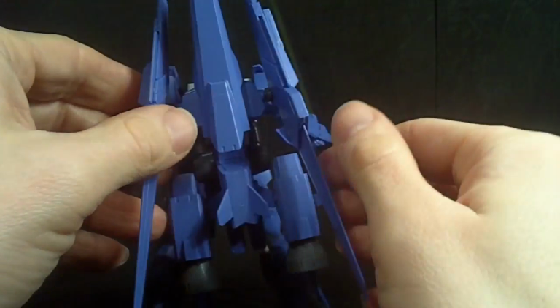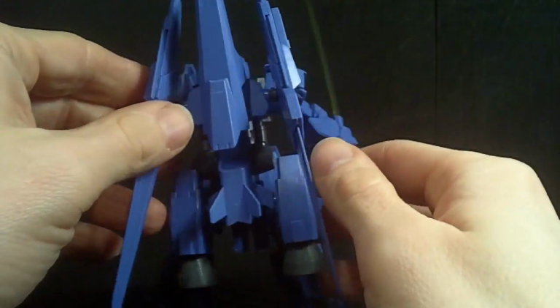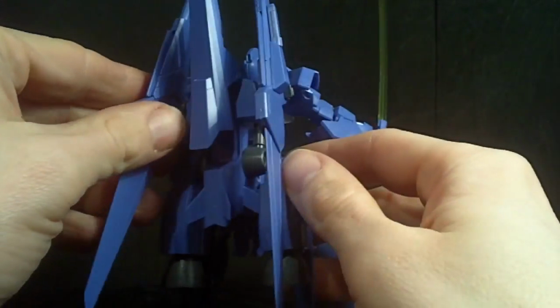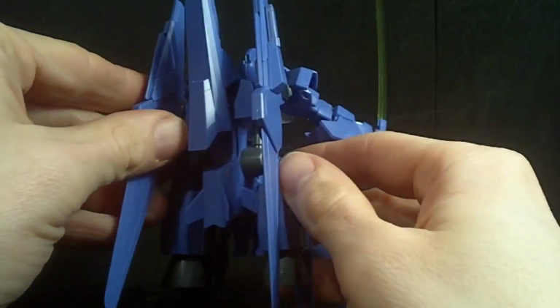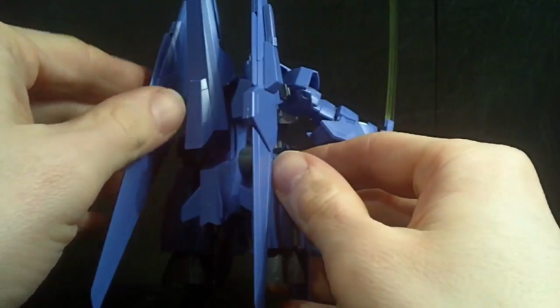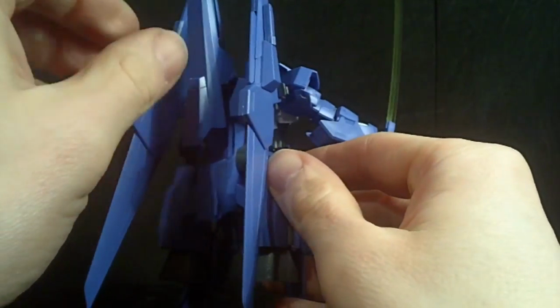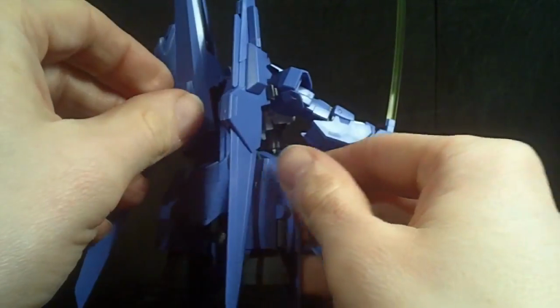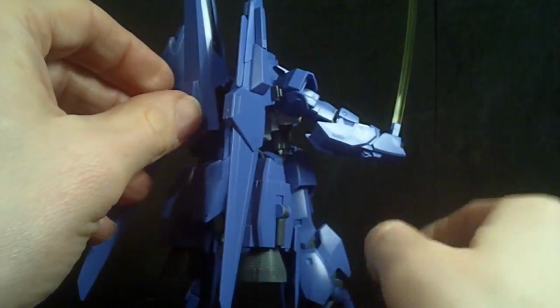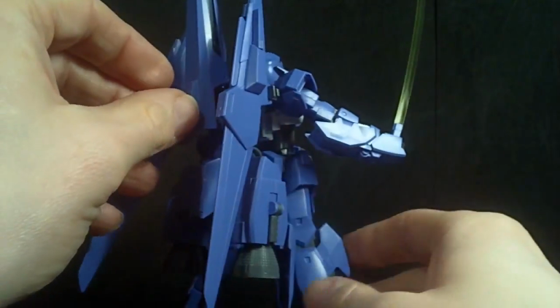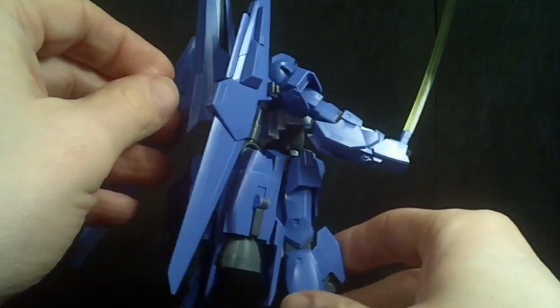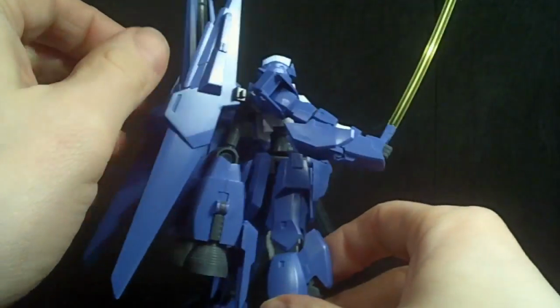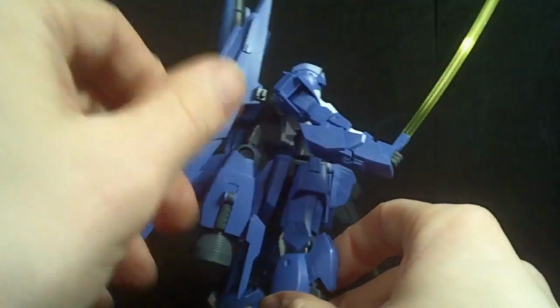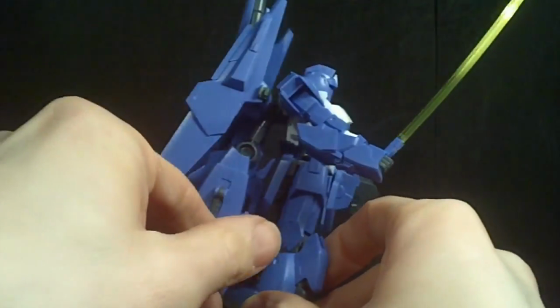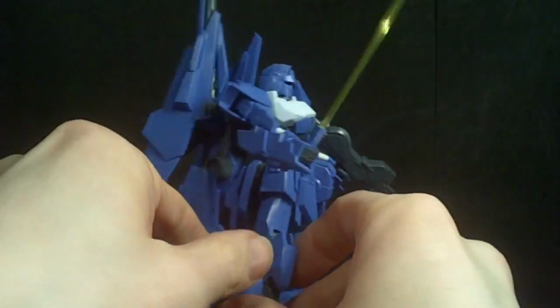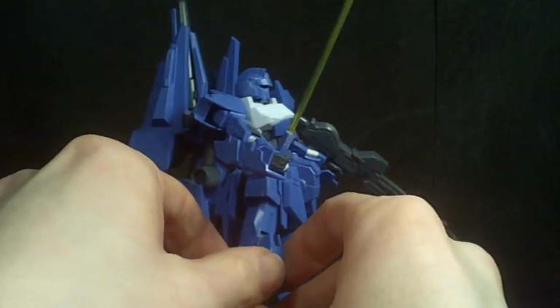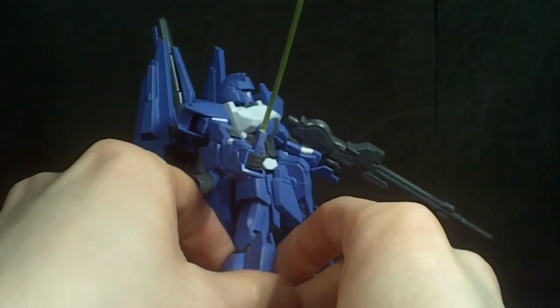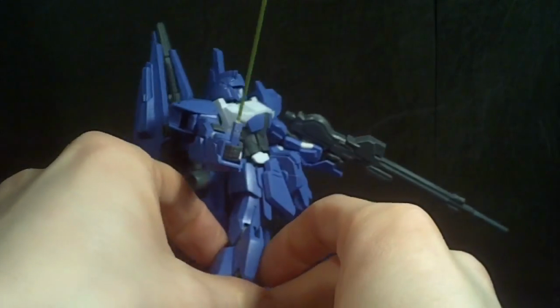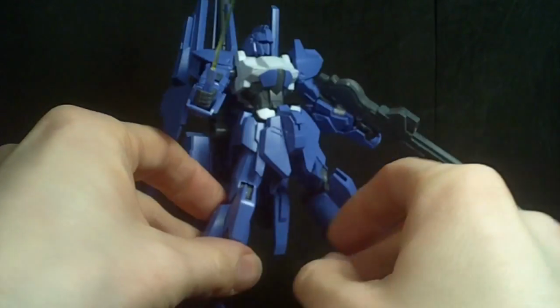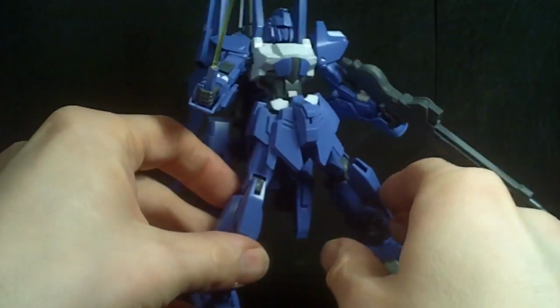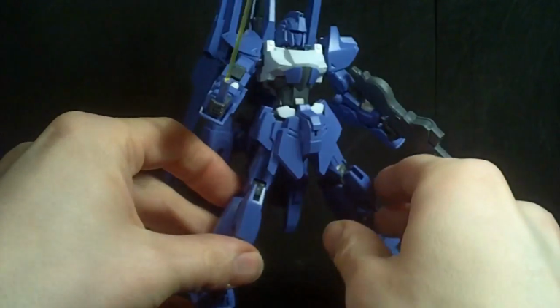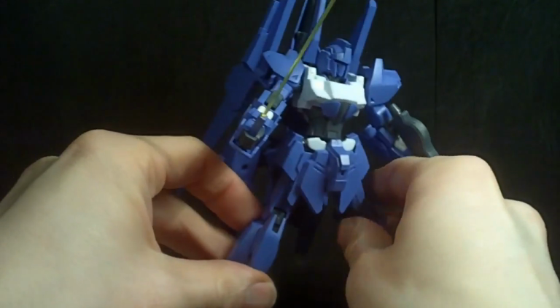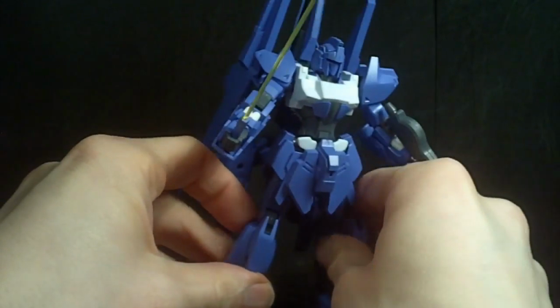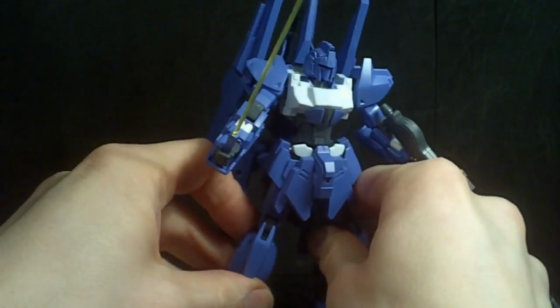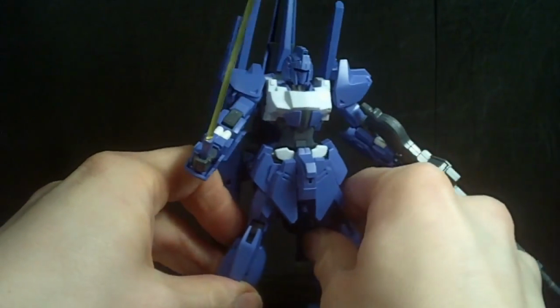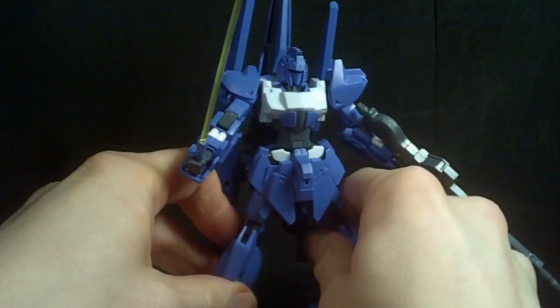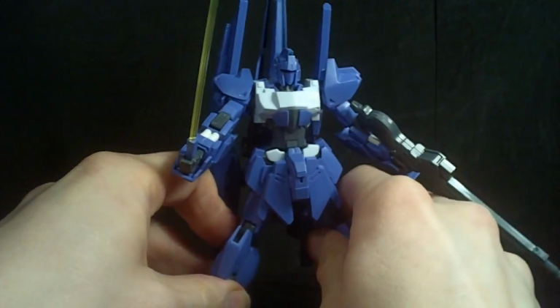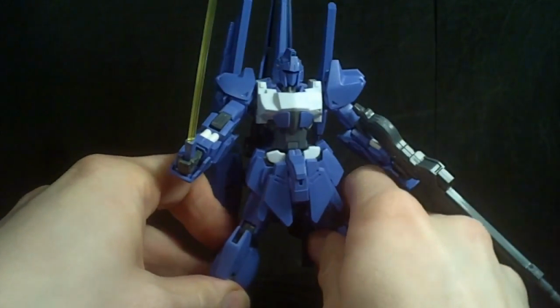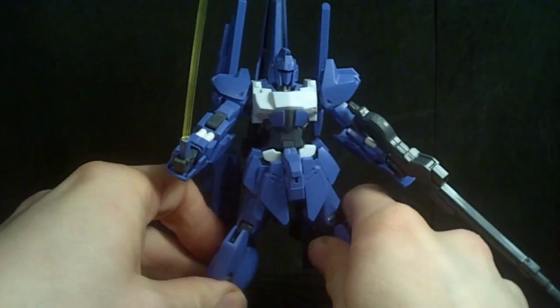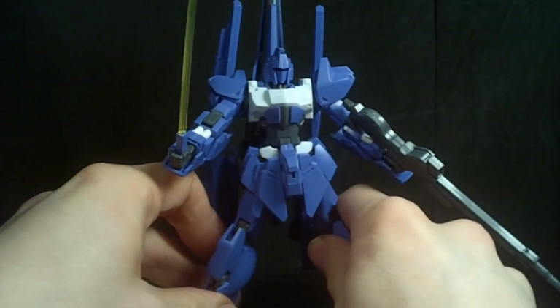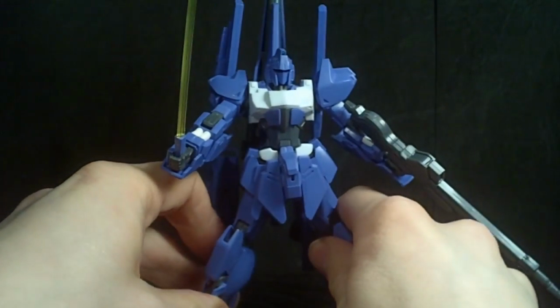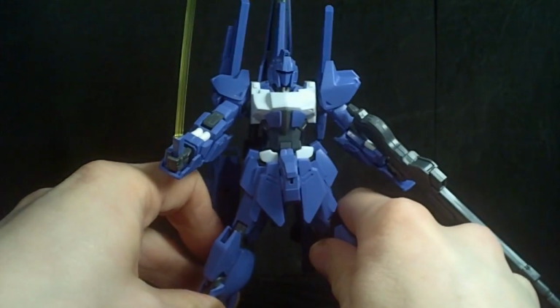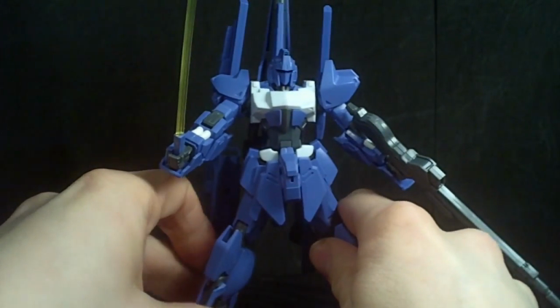Those are the accessories — I love them so much. This Mega Ride Launcher is awesome.